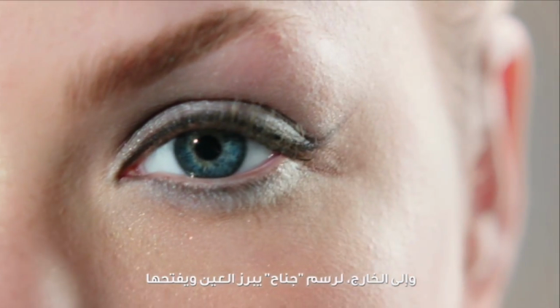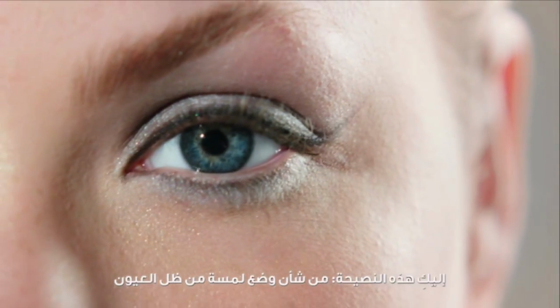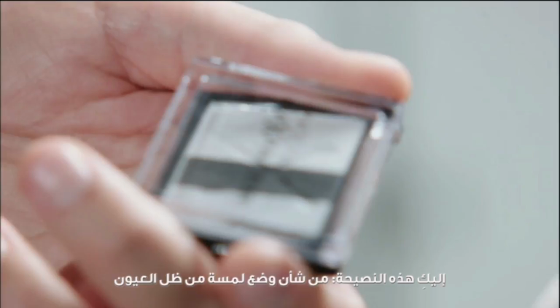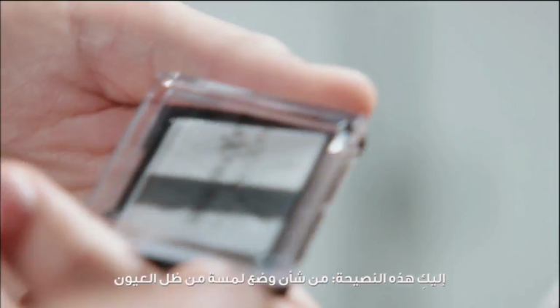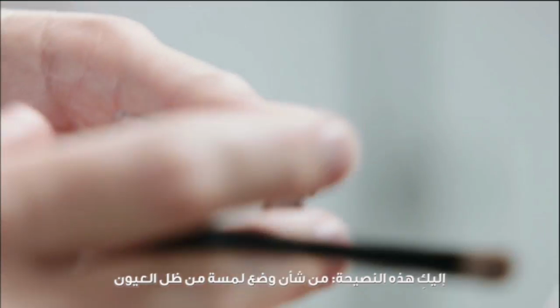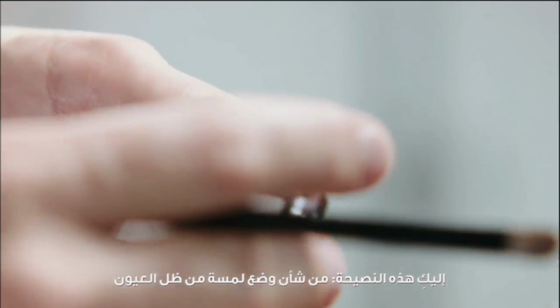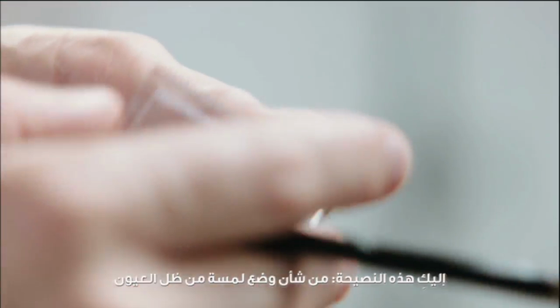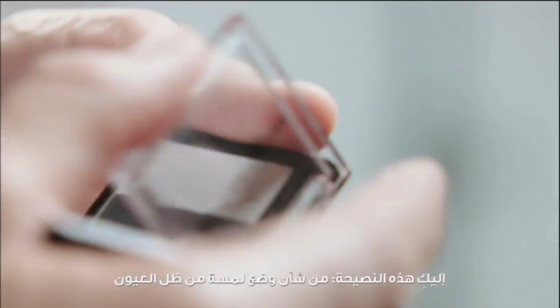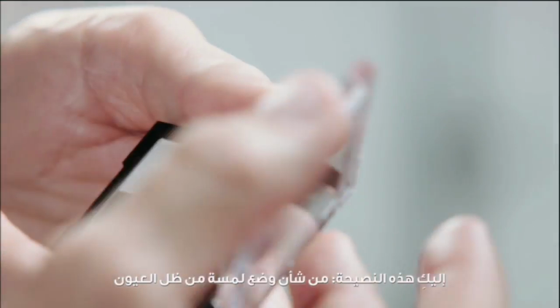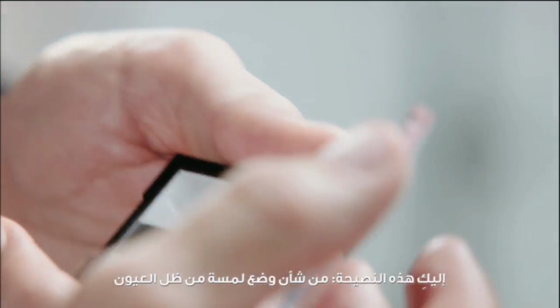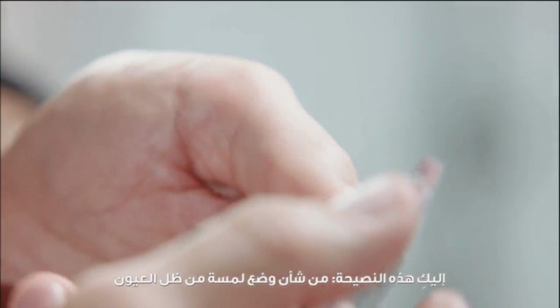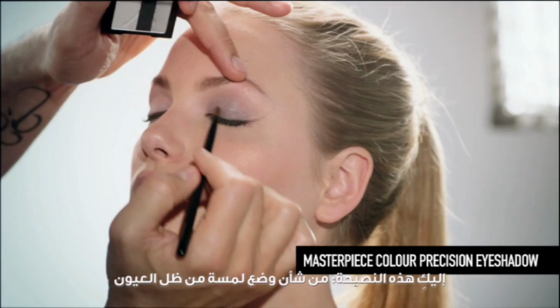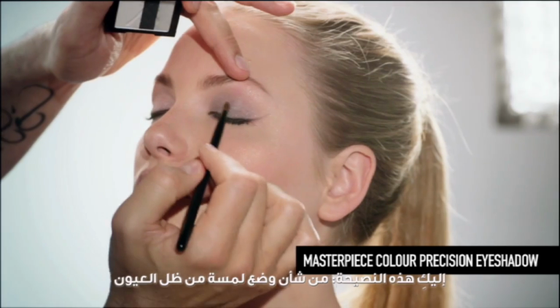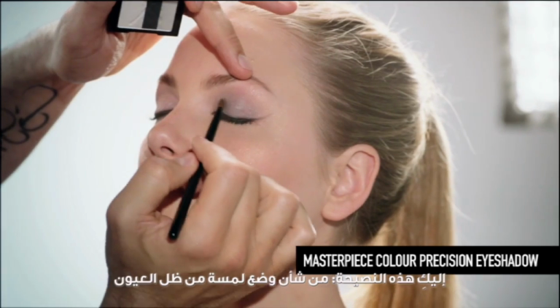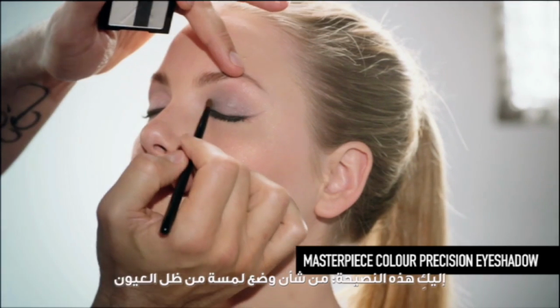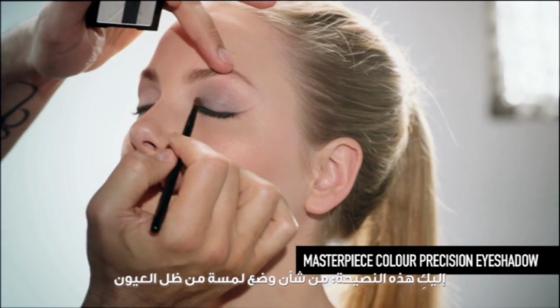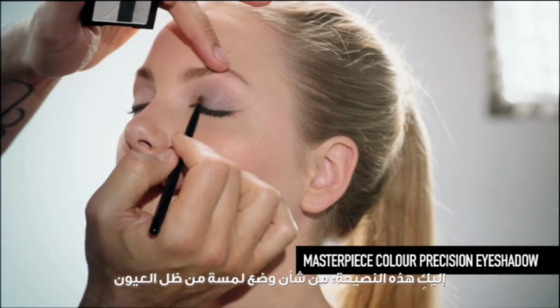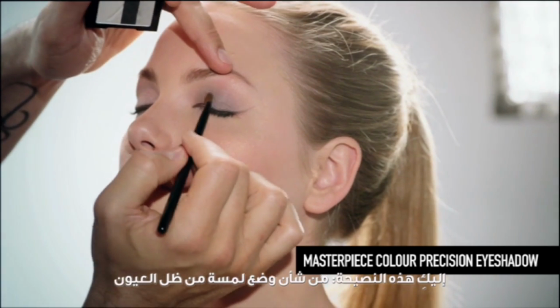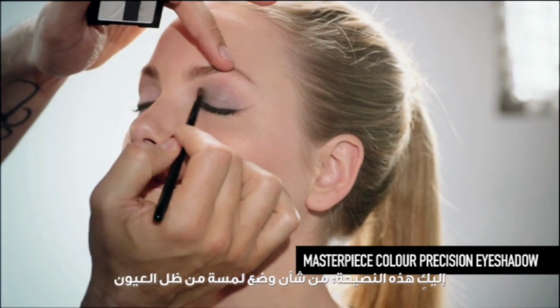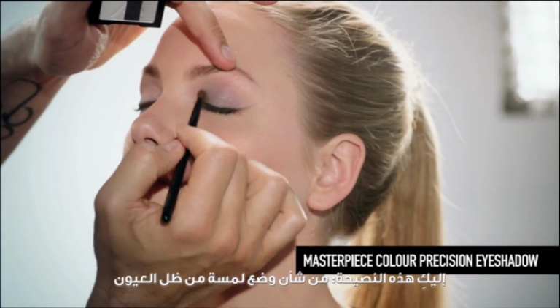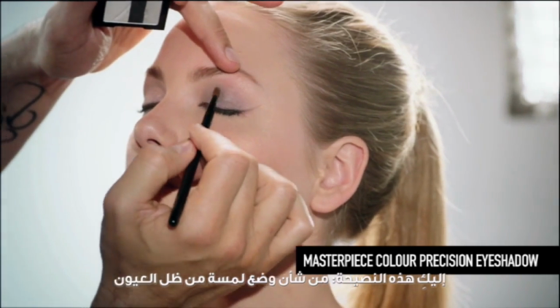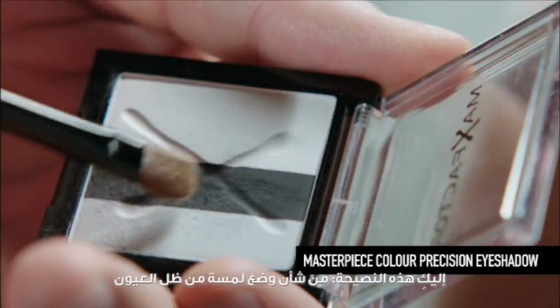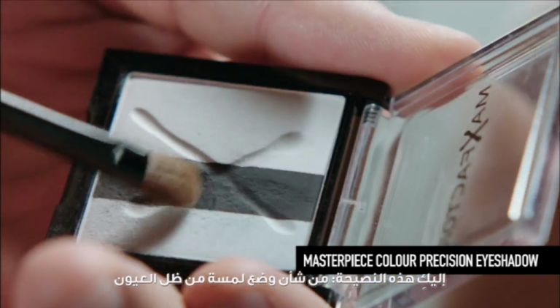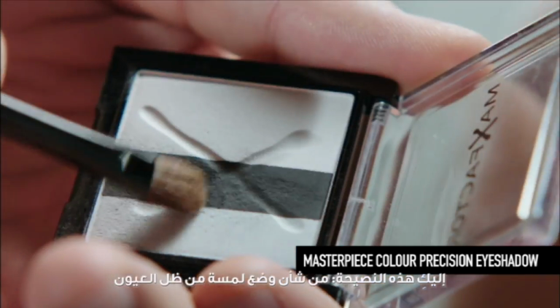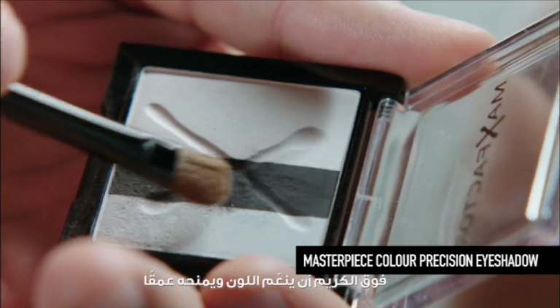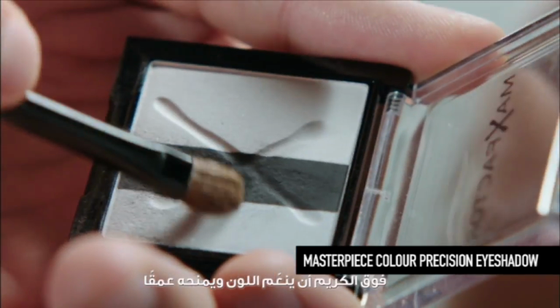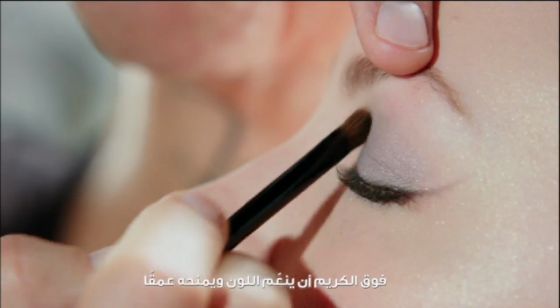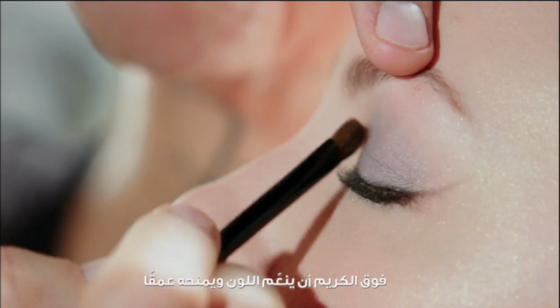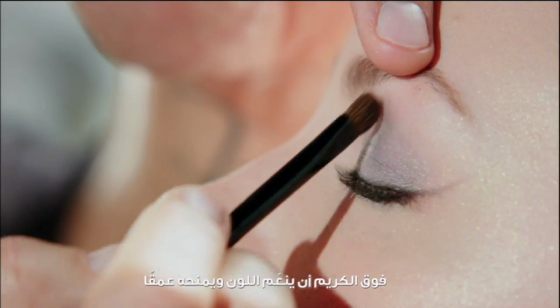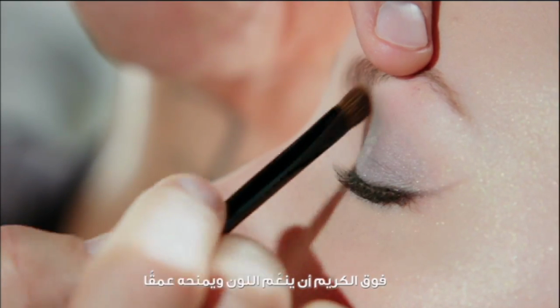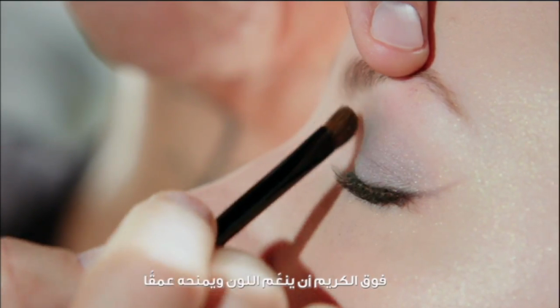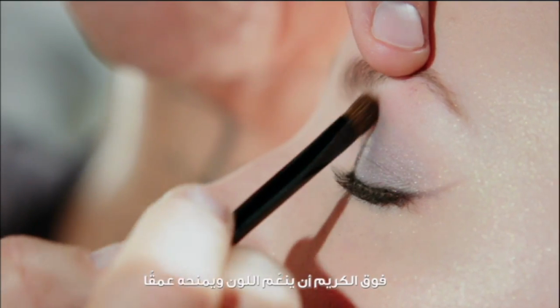Here's a useful tip: sweeping powder eyeshadow on top of cream smooths and deepens the colour.